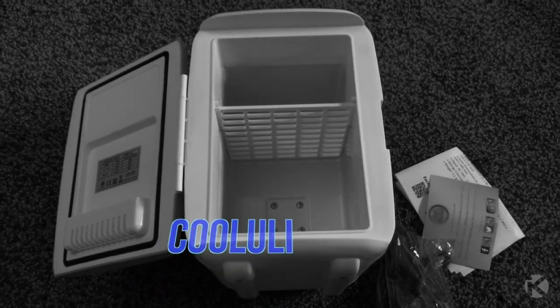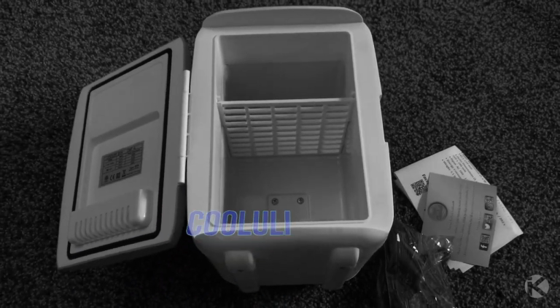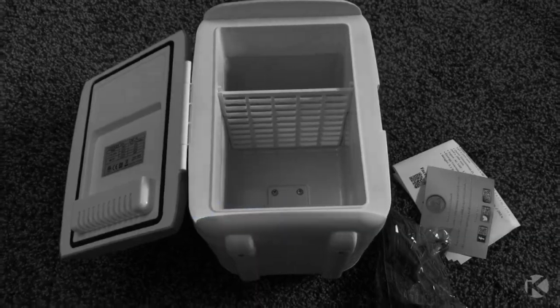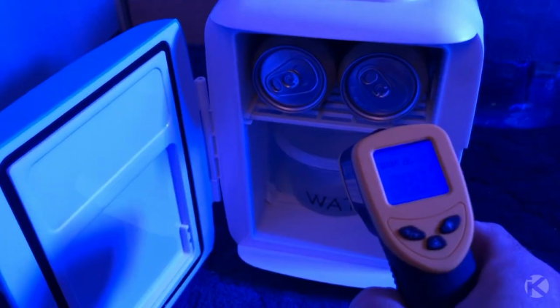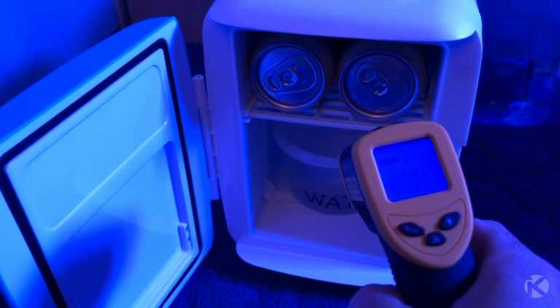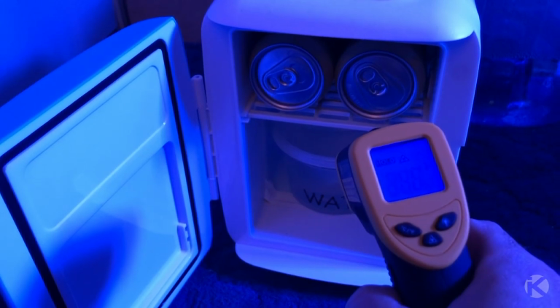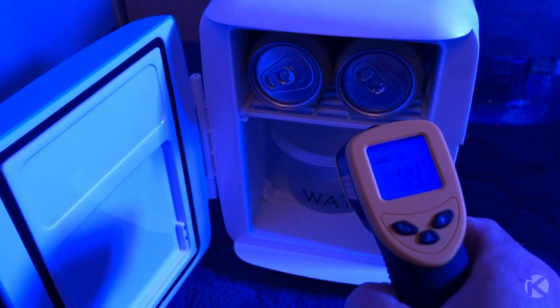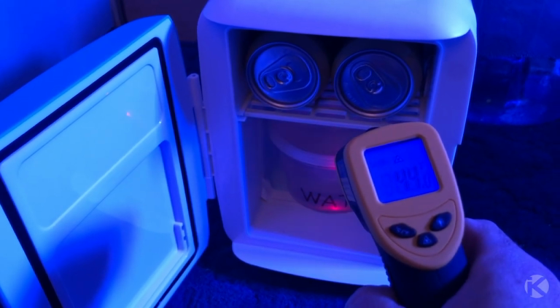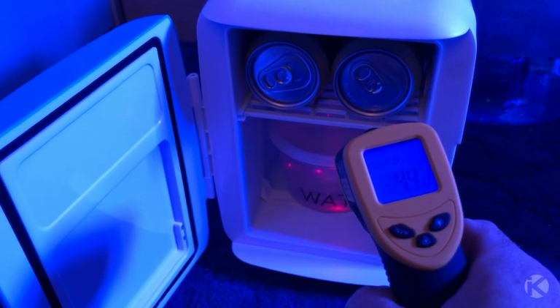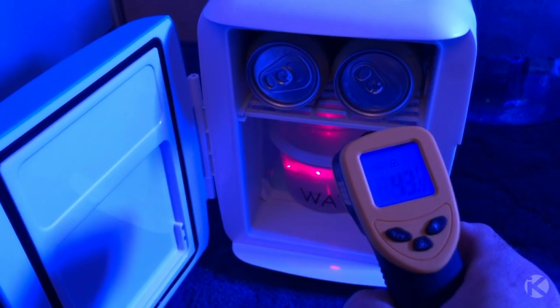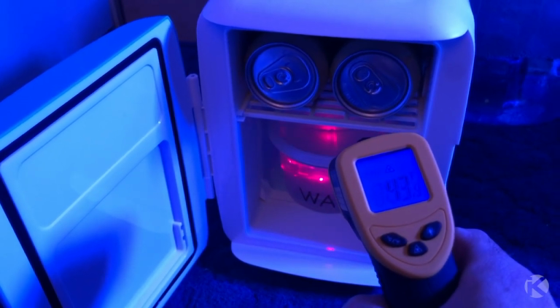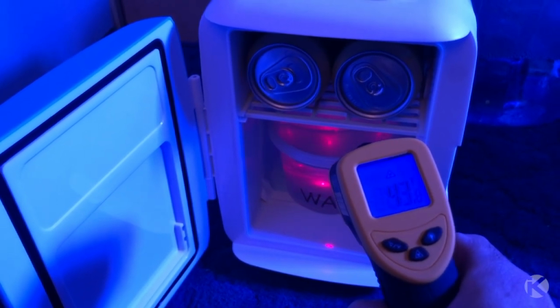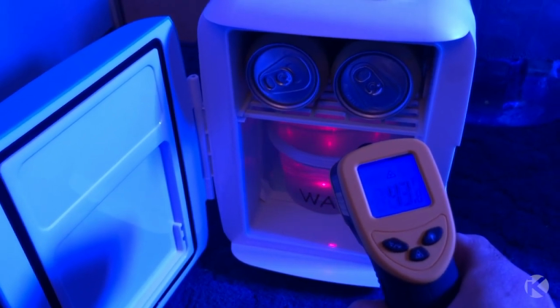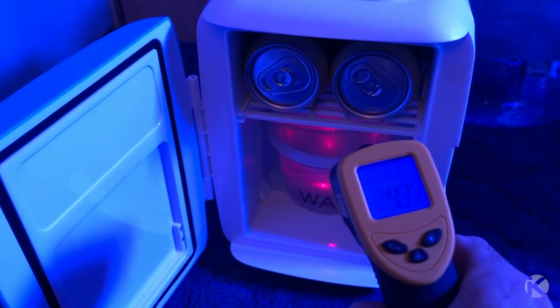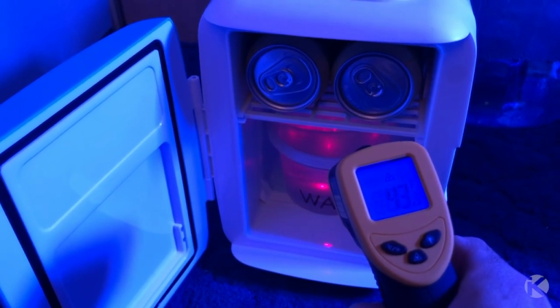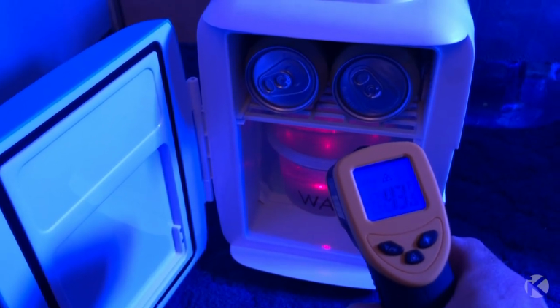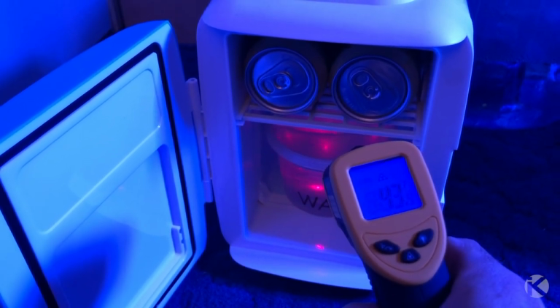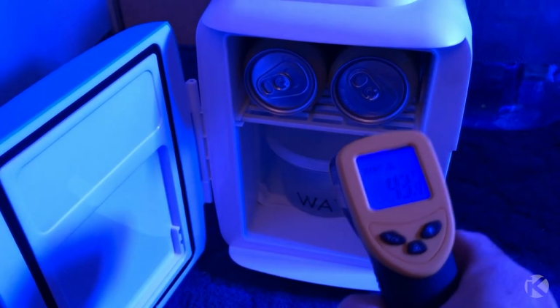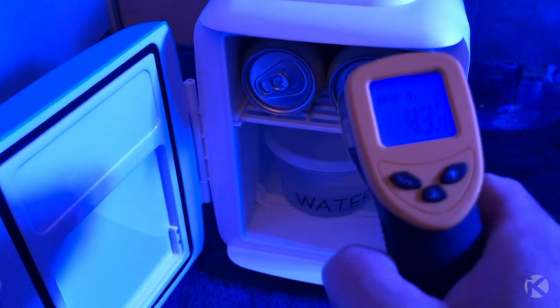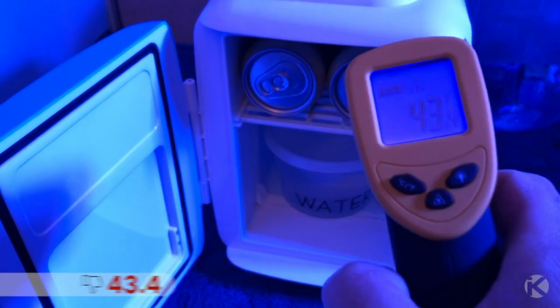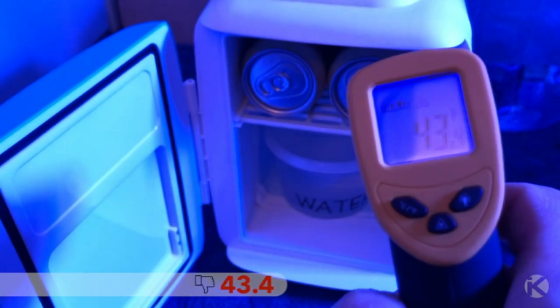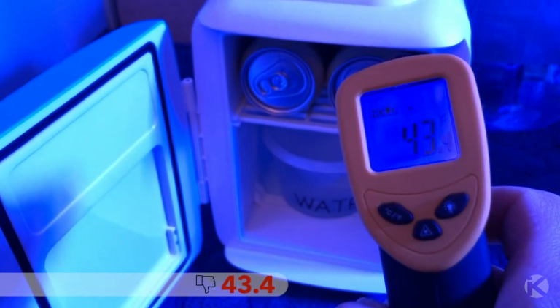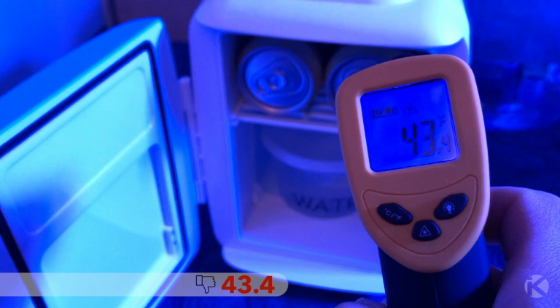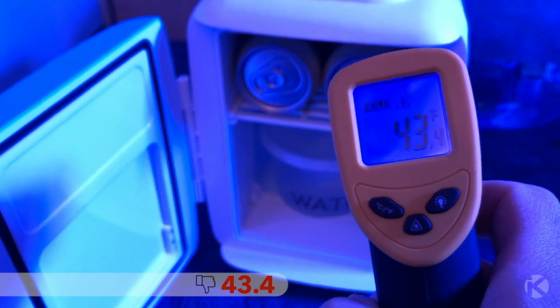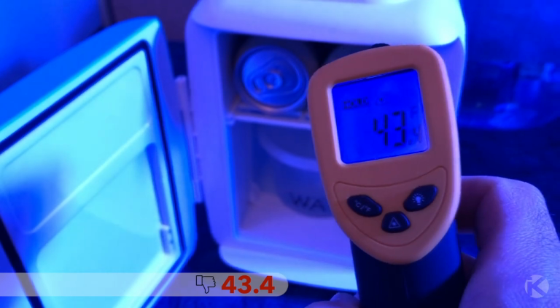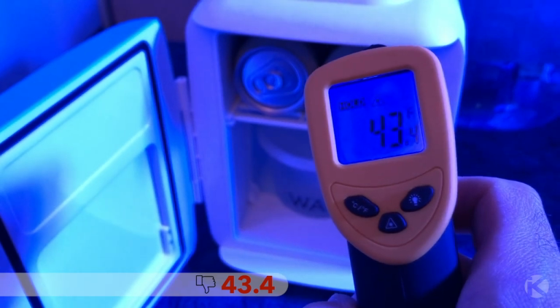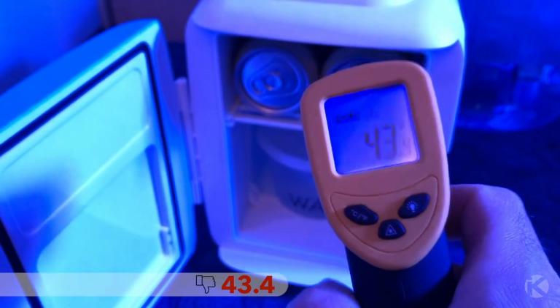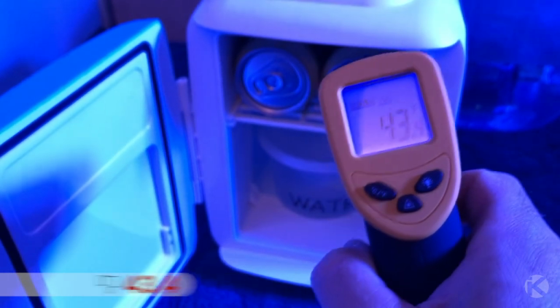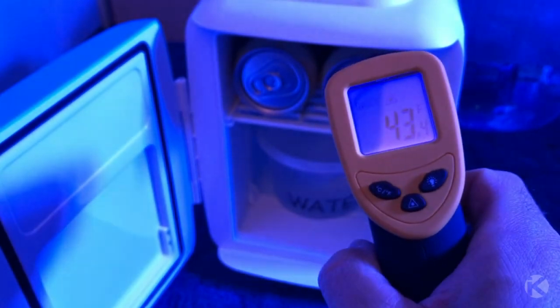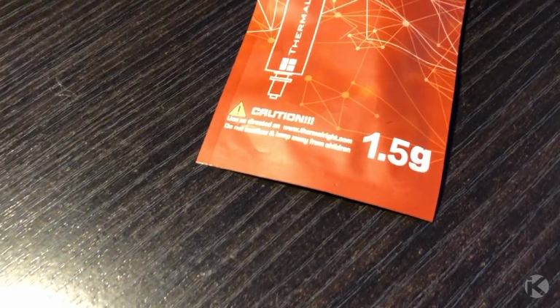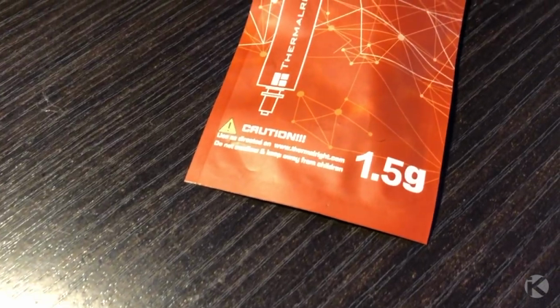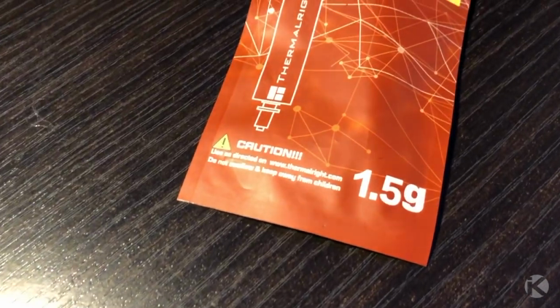With the original fan and thermal paste, my infrared thermometer gave me a reading of 43.4, which just isn't good enough.